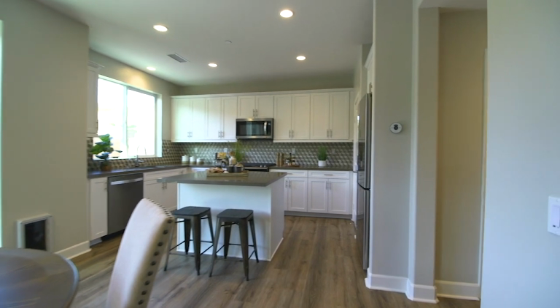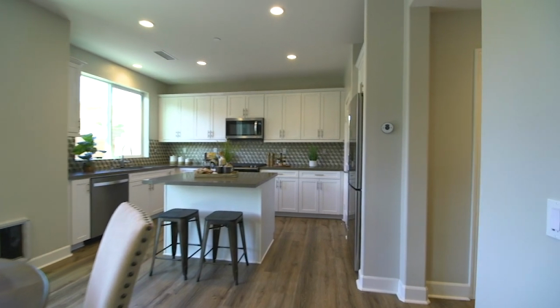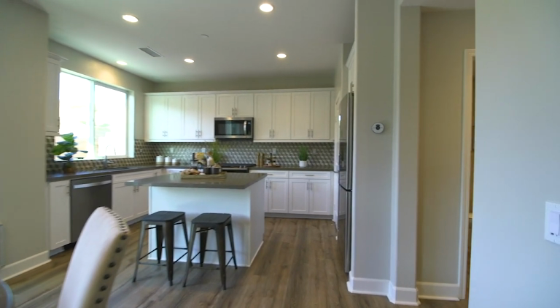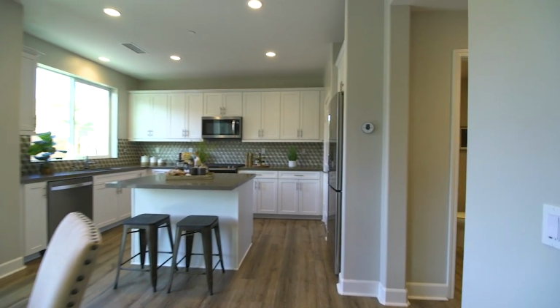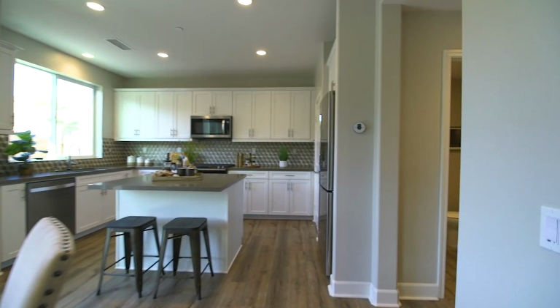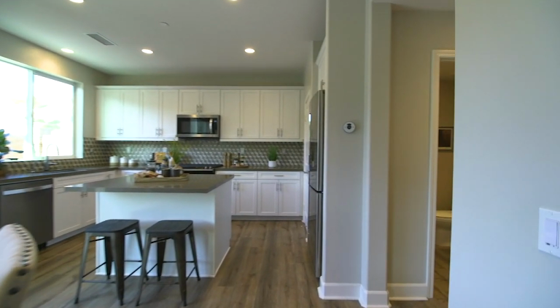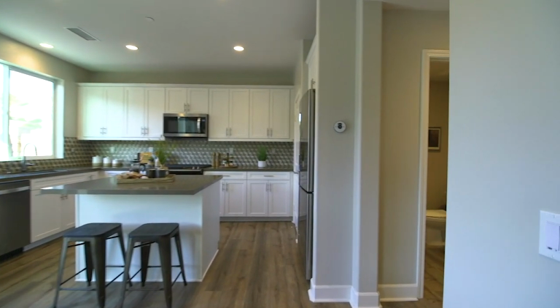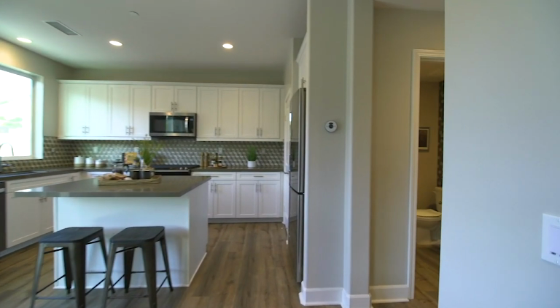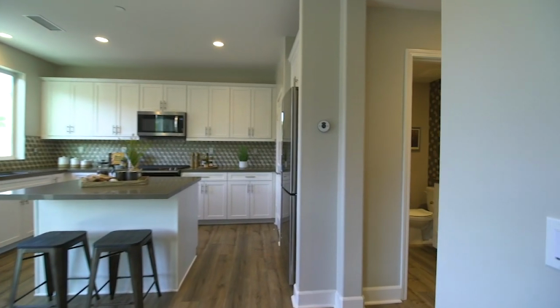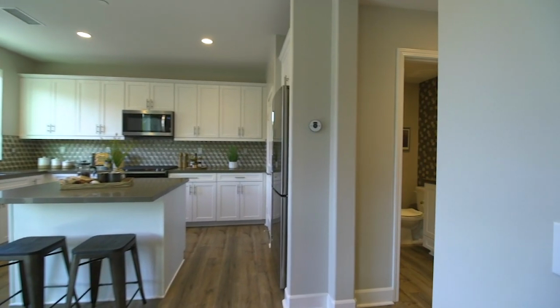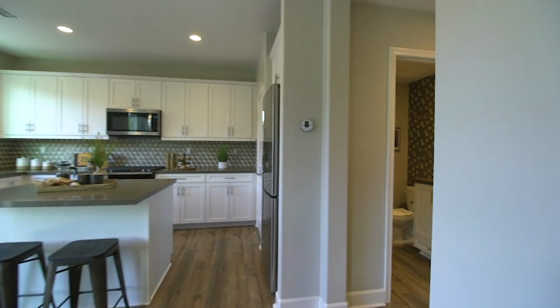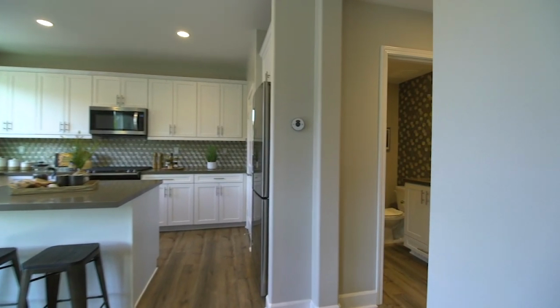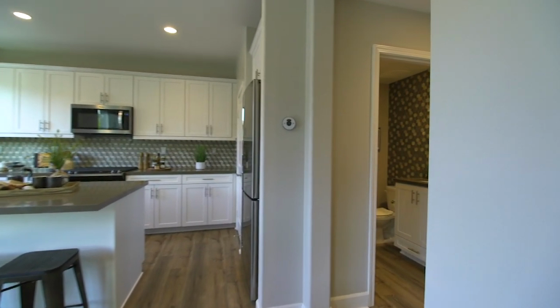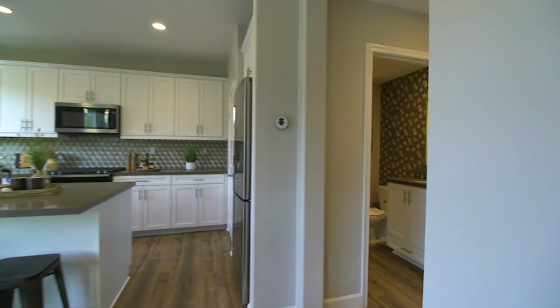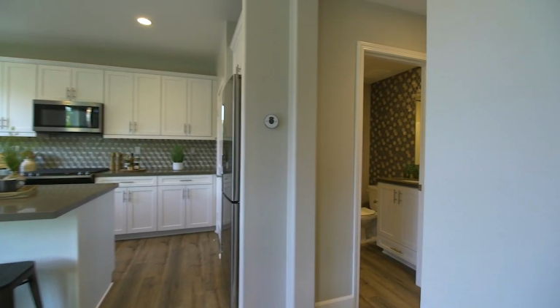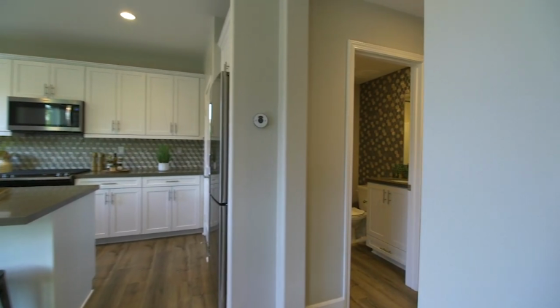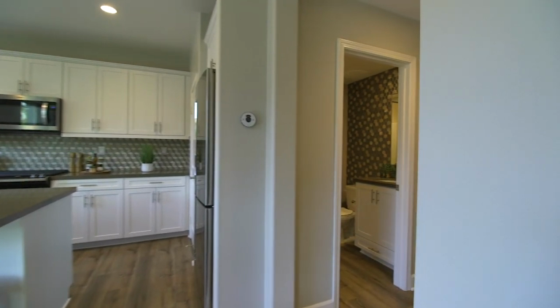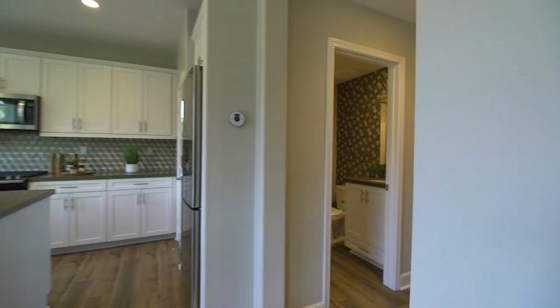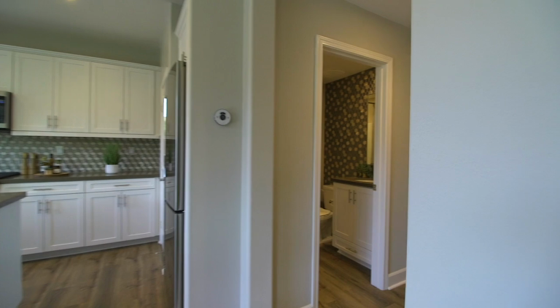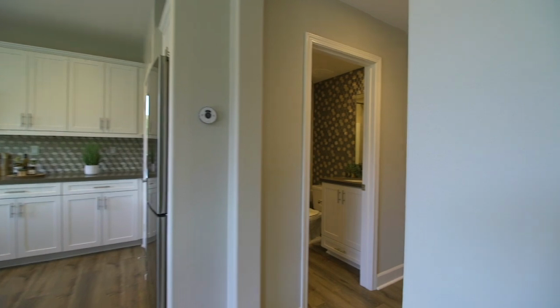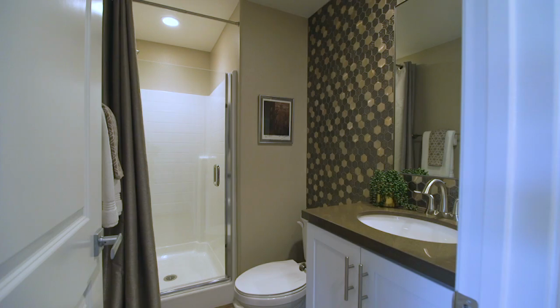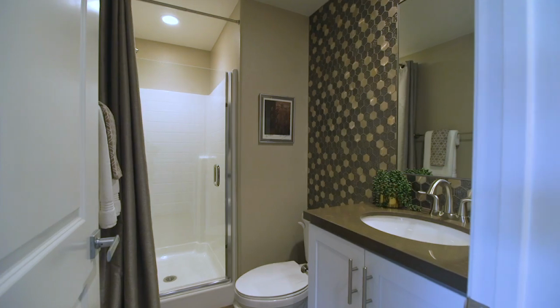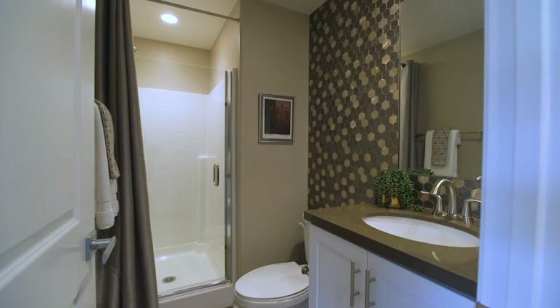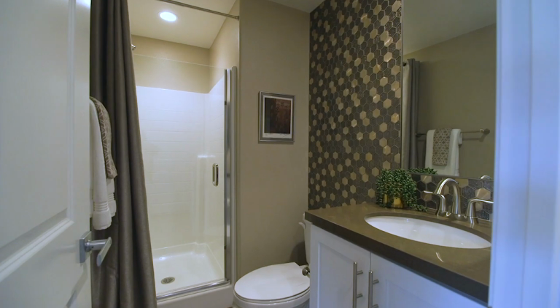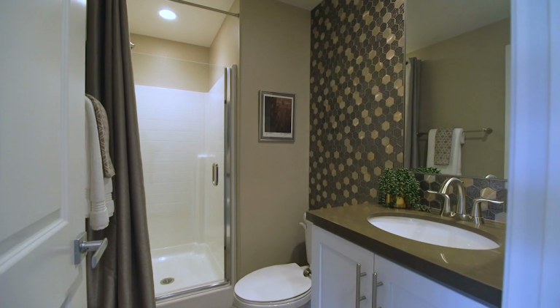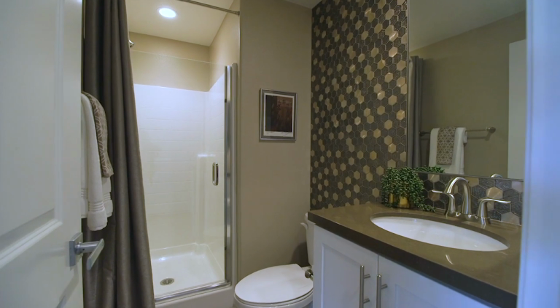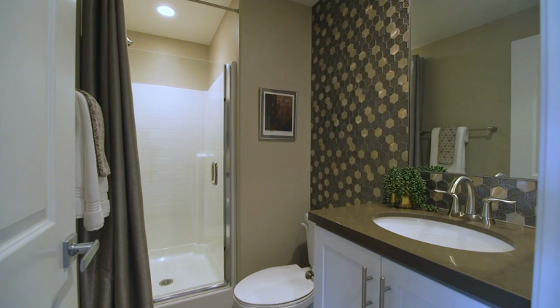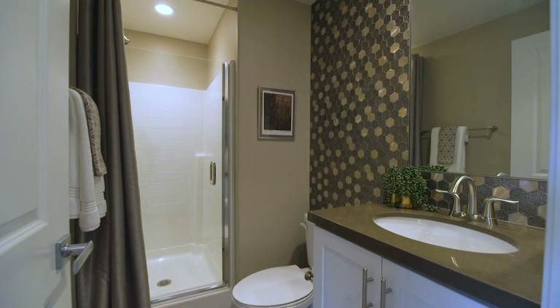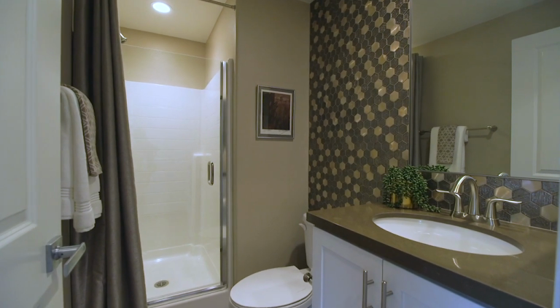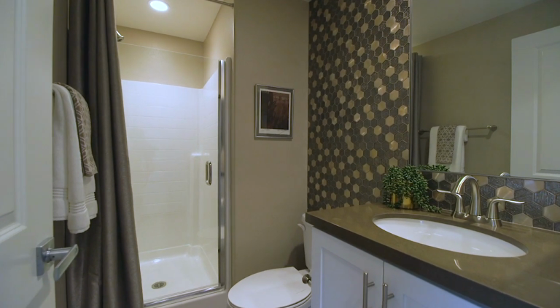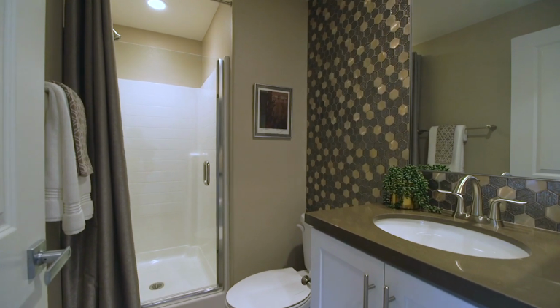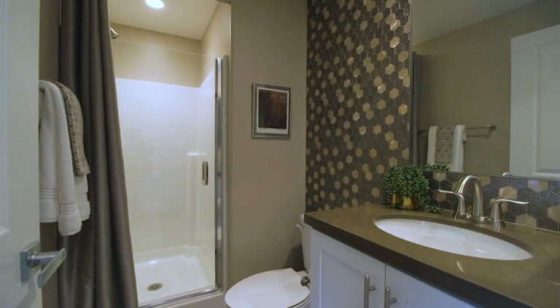Convenient to both guests and family, the highlight of the first-floor hall bath is the floor-to-ceiling modern hexagon glass mosaic tile.